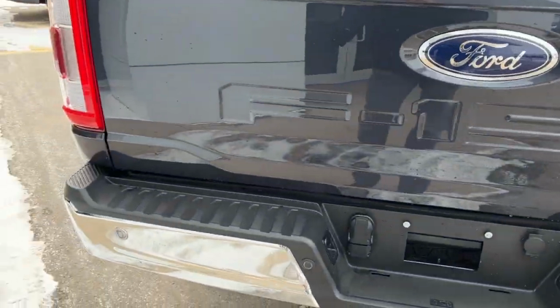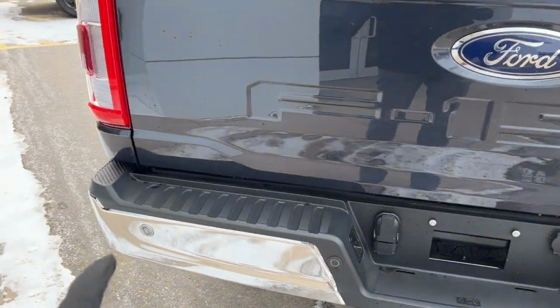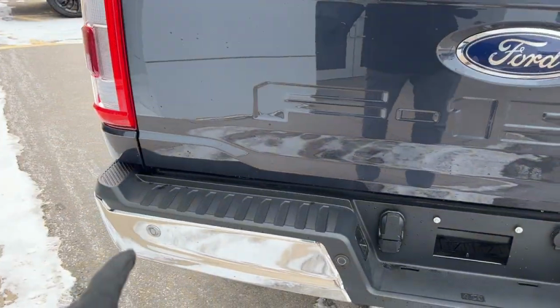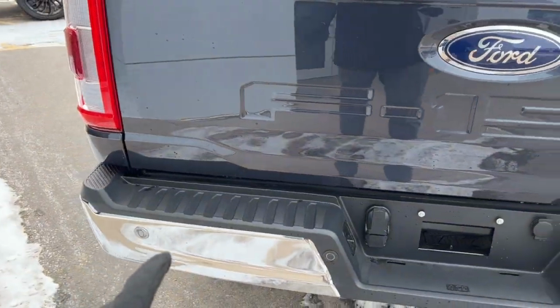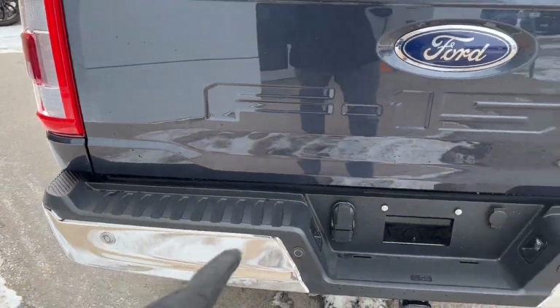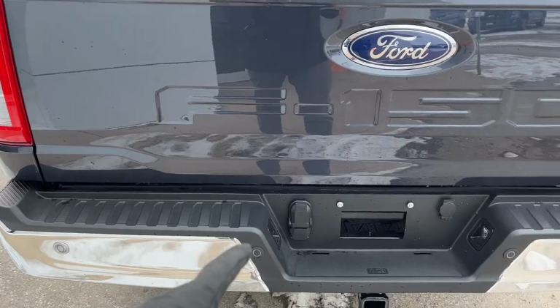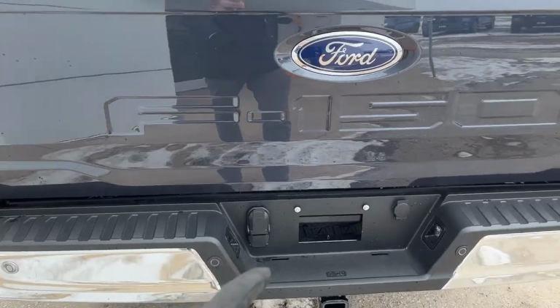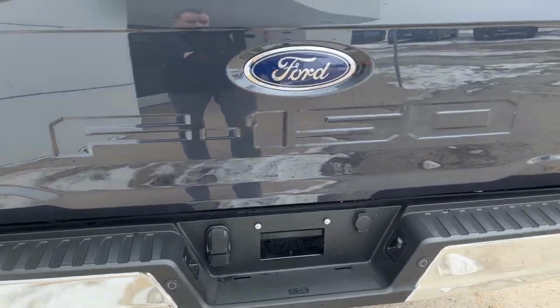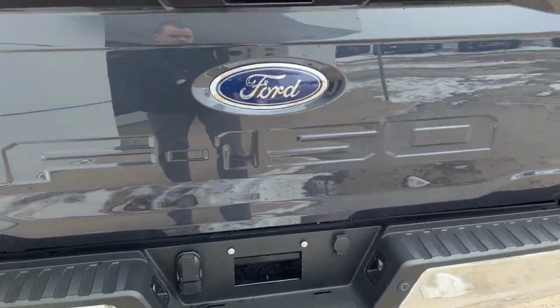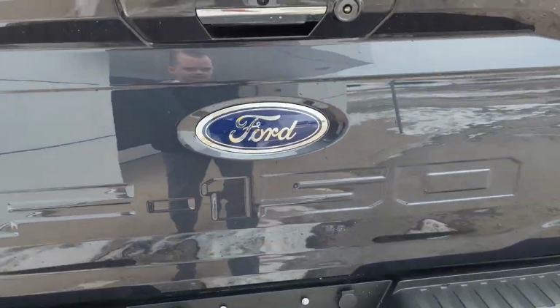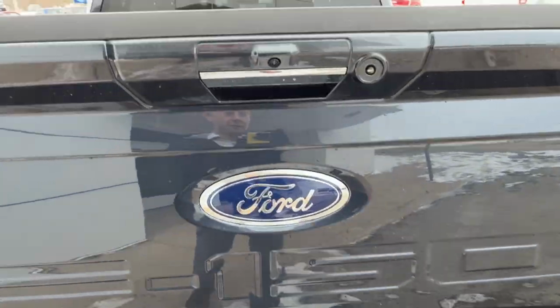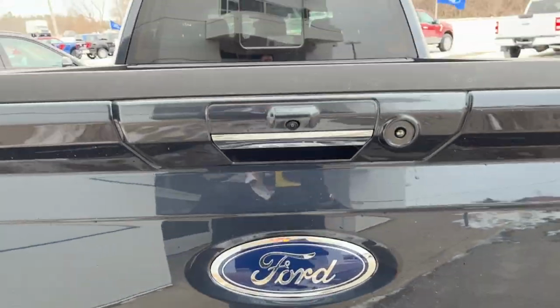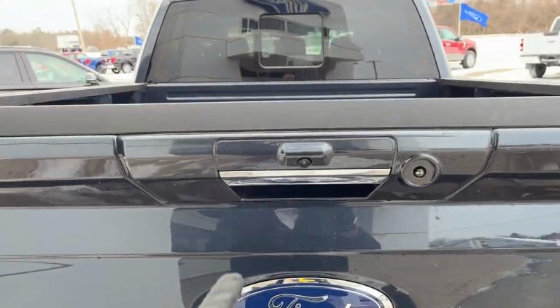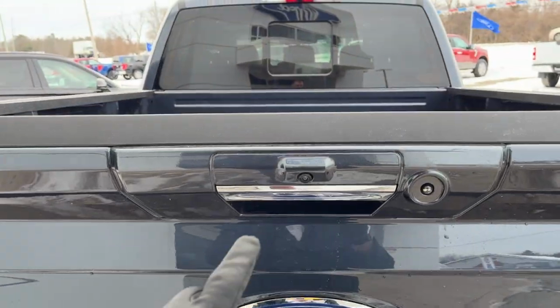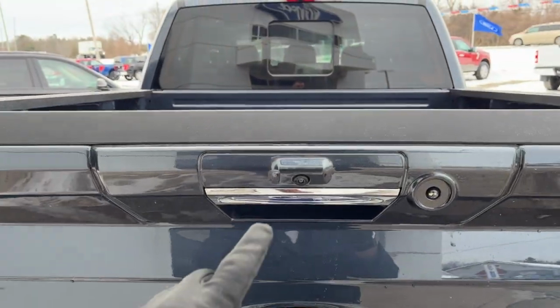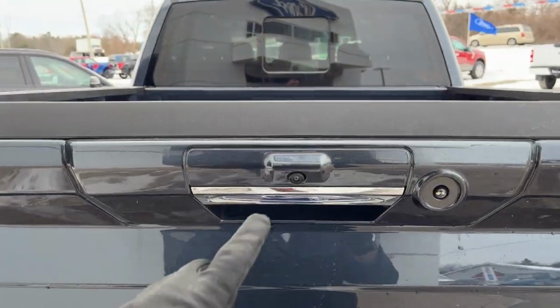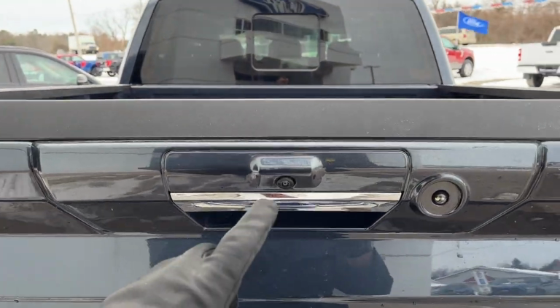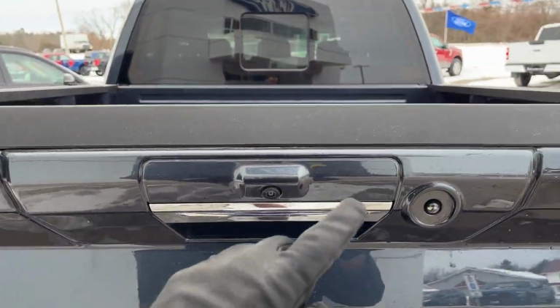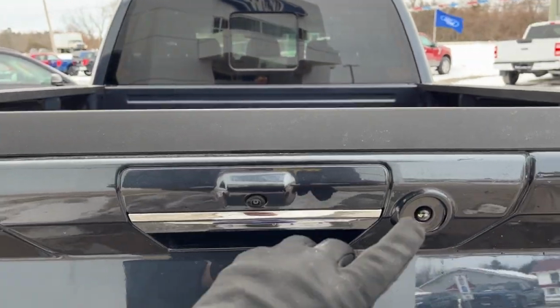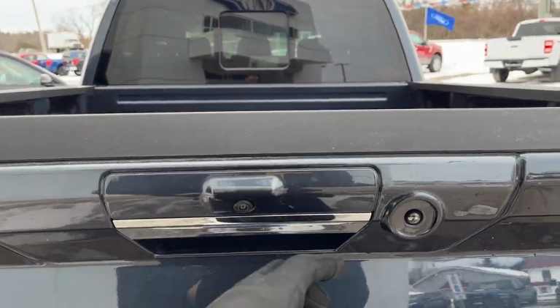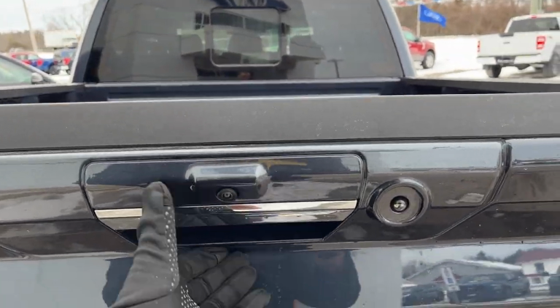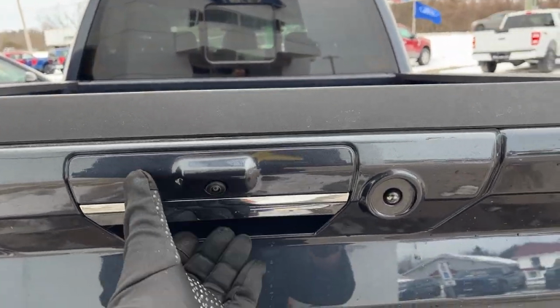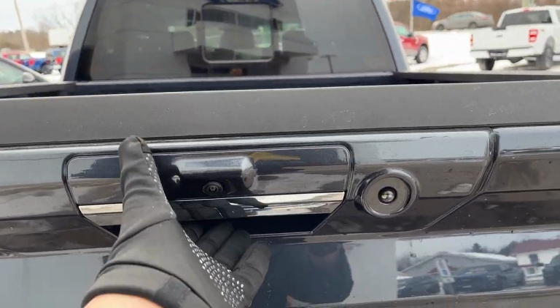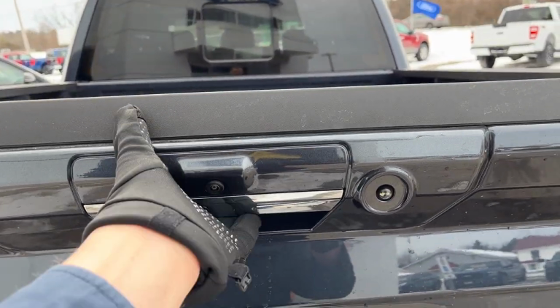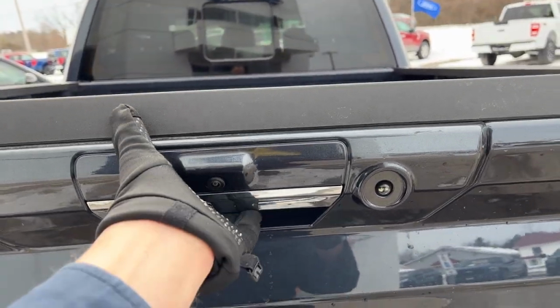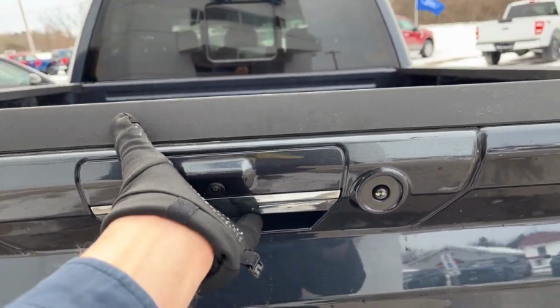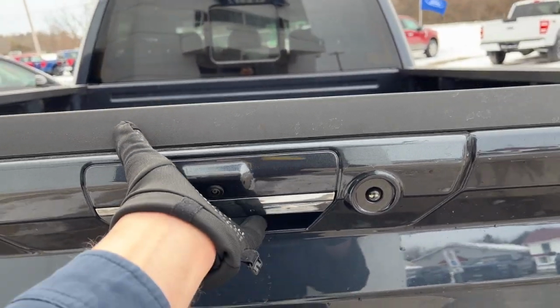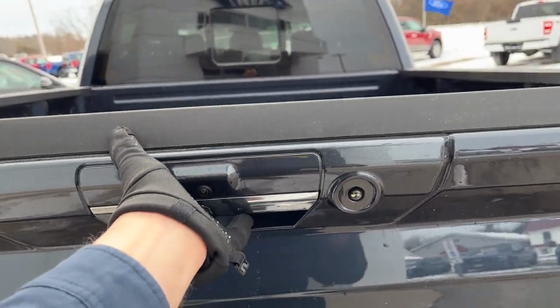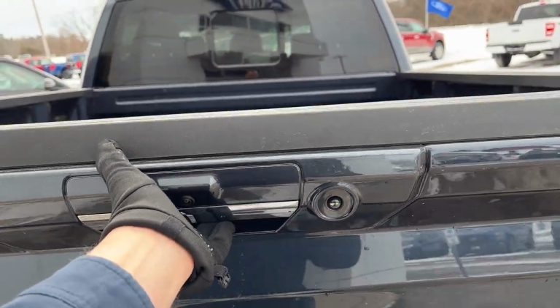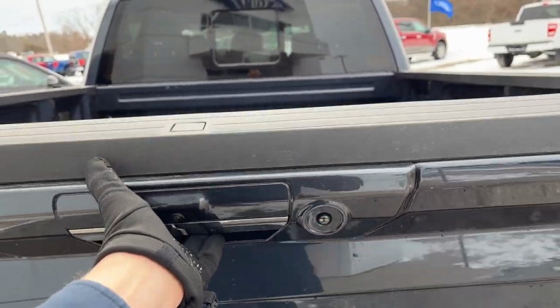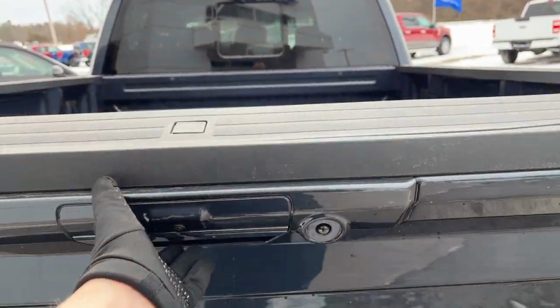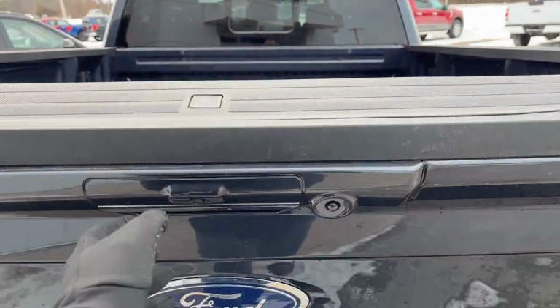You can see your reverse parking sensors on there, as well as your reverse camera and your lighting all the way around.